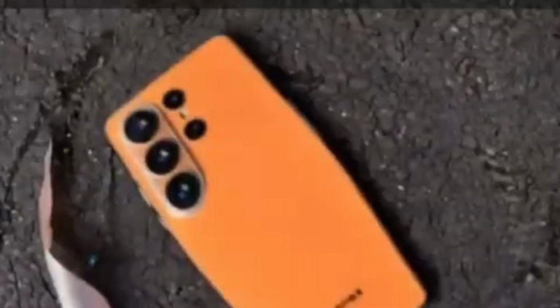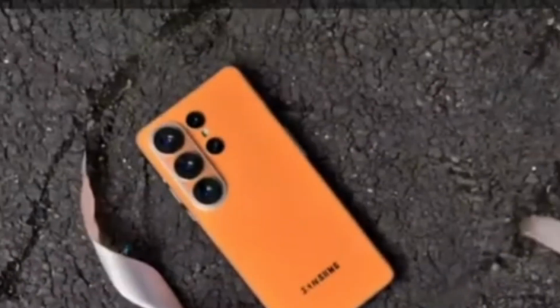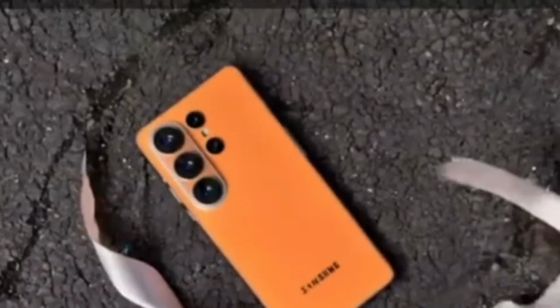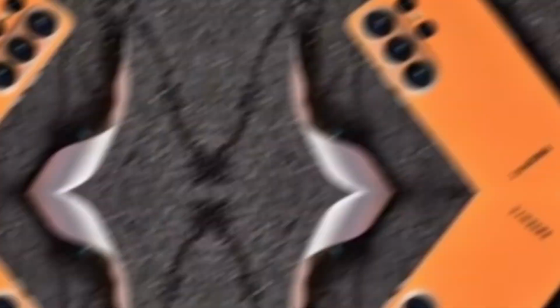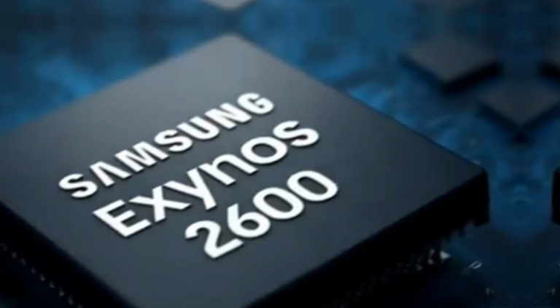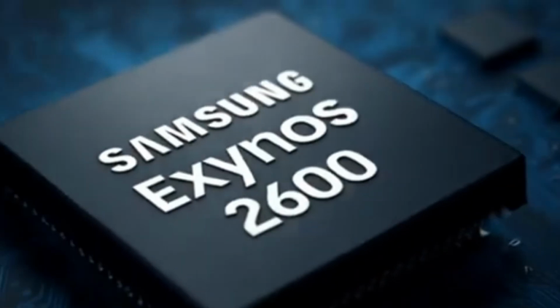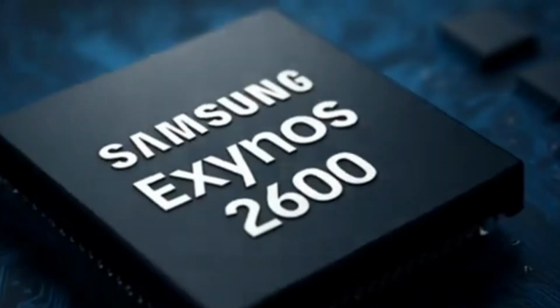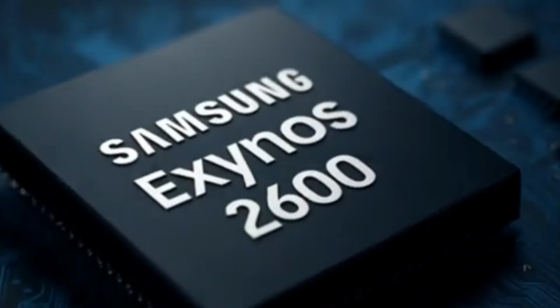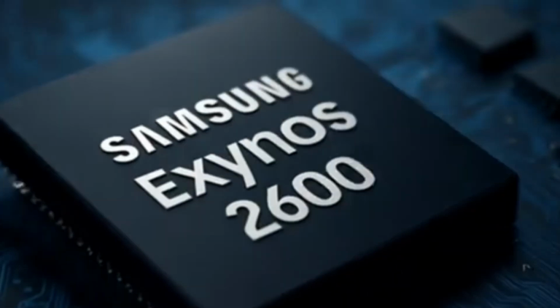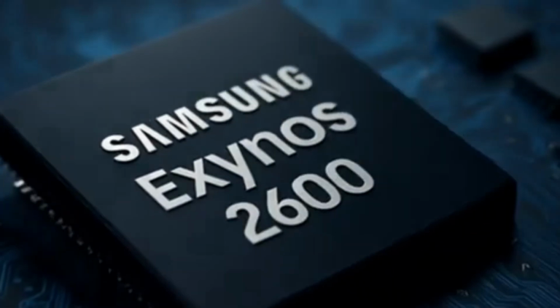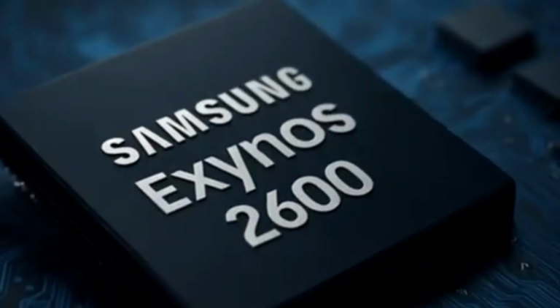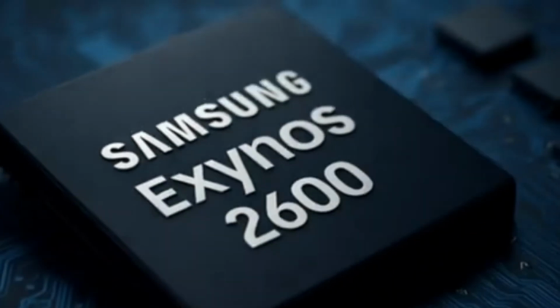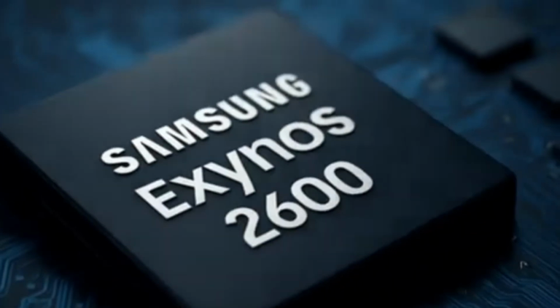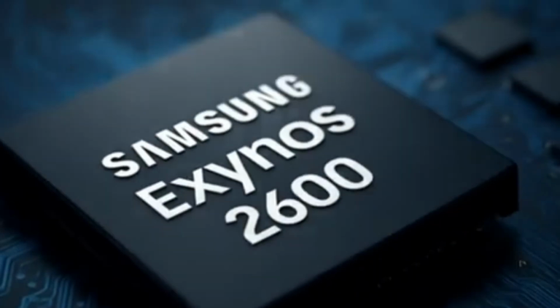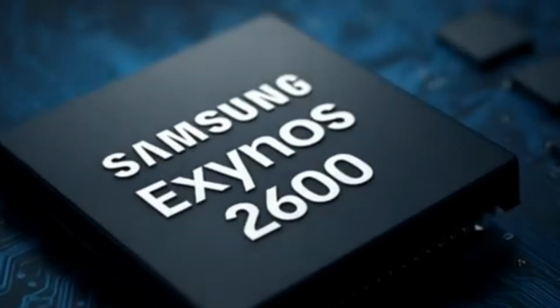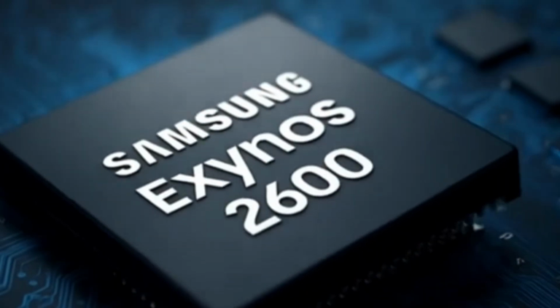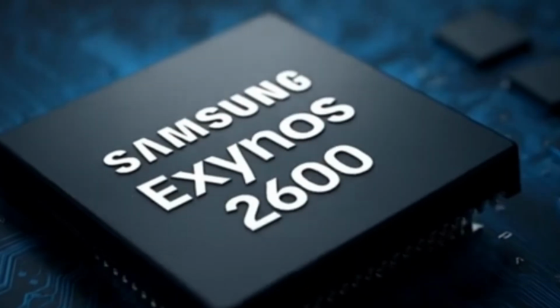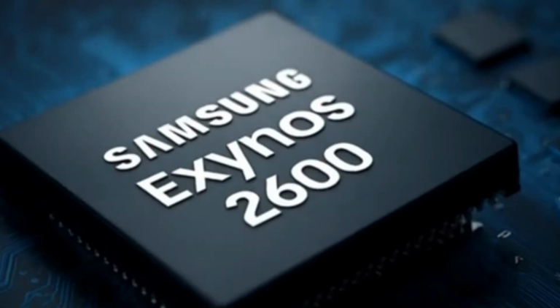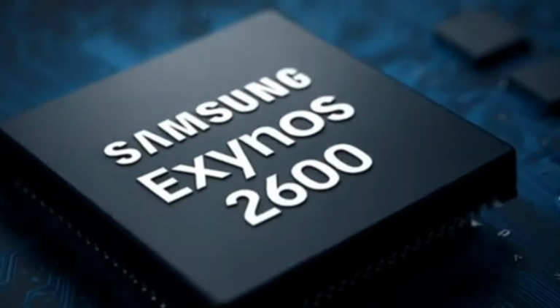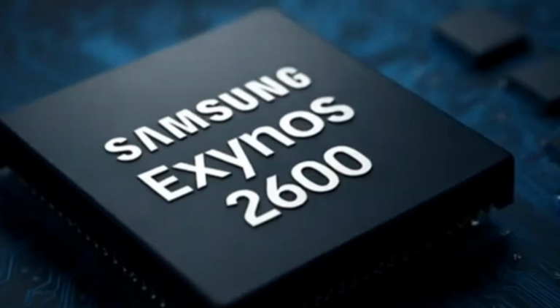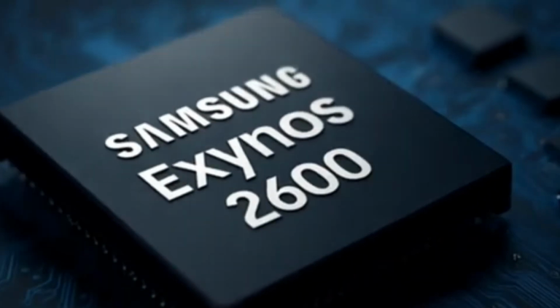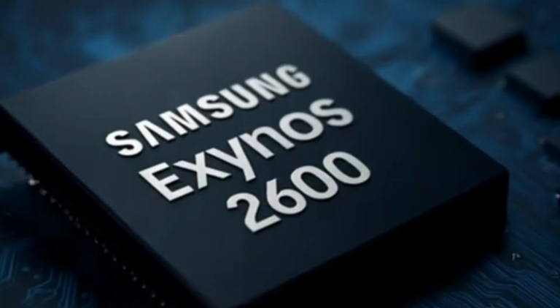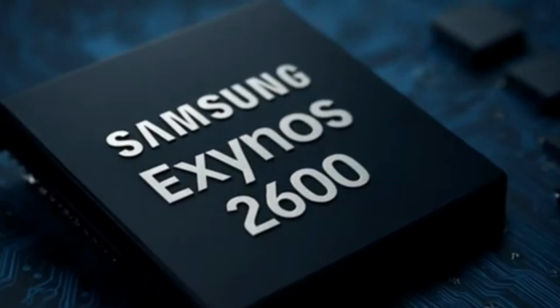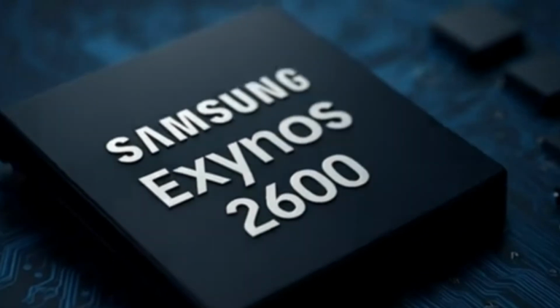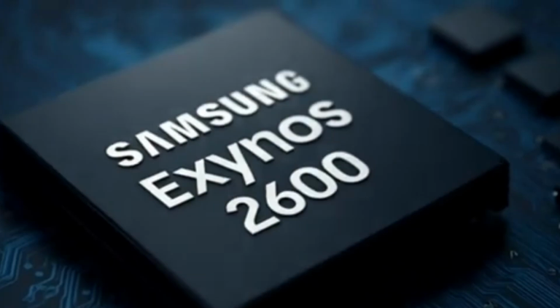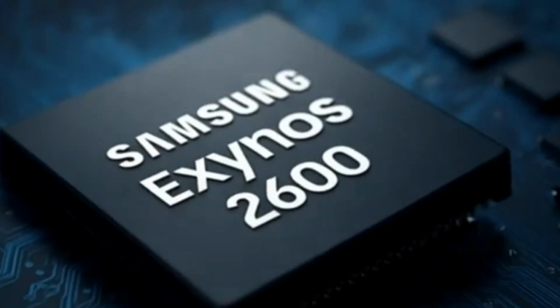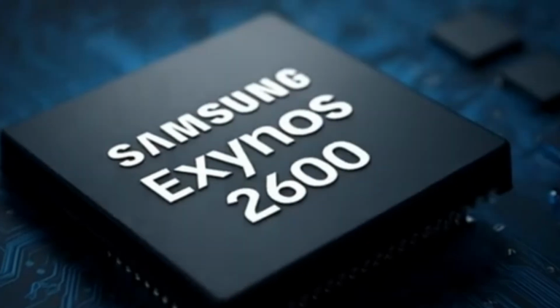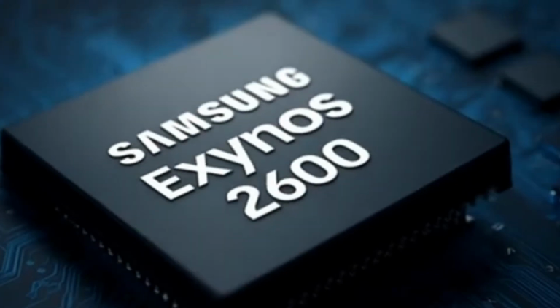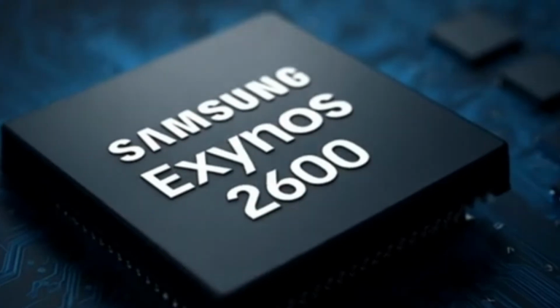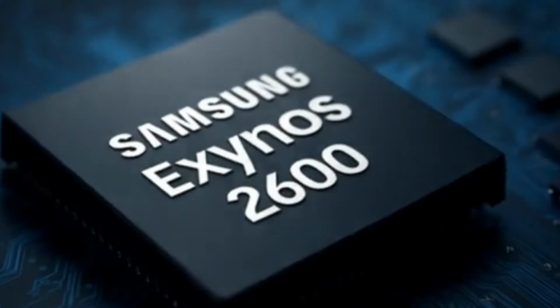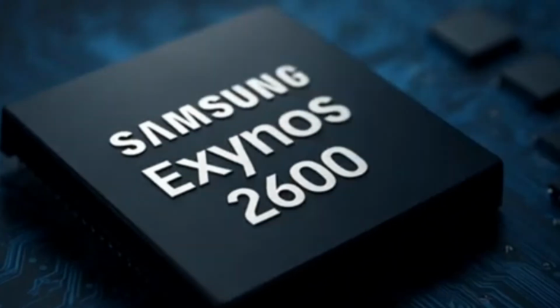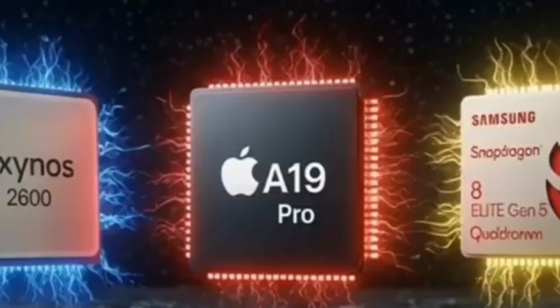But over the last few years, Samsung has made huge progress. Starting from the Exynos 2200 and then the 2400, Samsung has been improving its chip technology step by step. The Exynos 2600 is not just a new chip — it's a symbol of Samsung's comeback in the chip market.